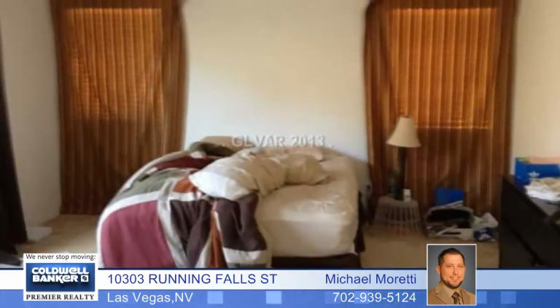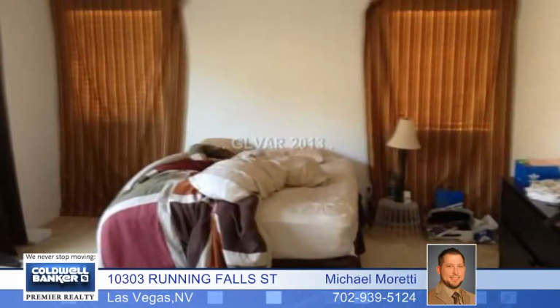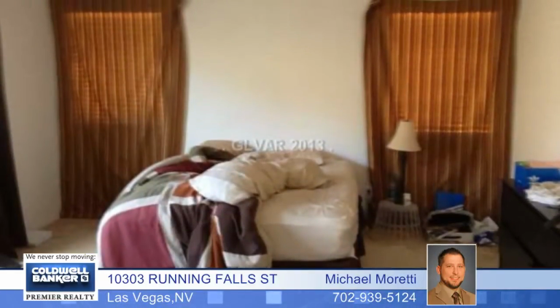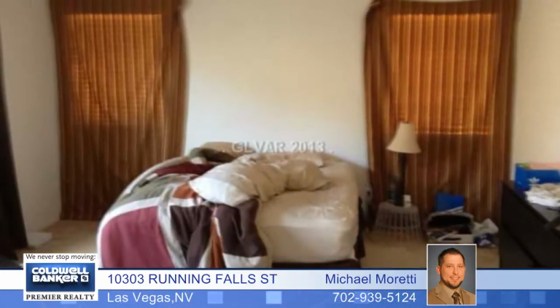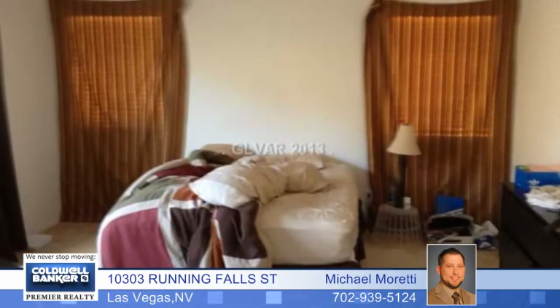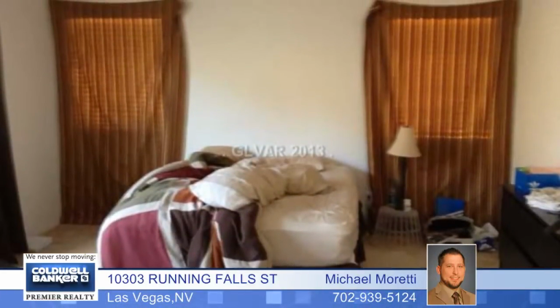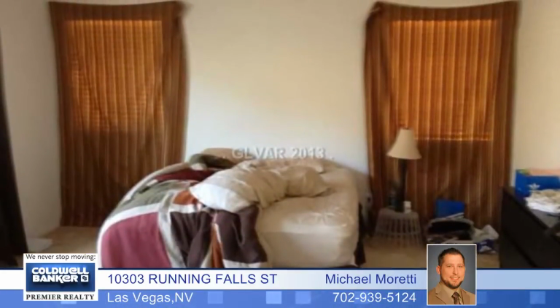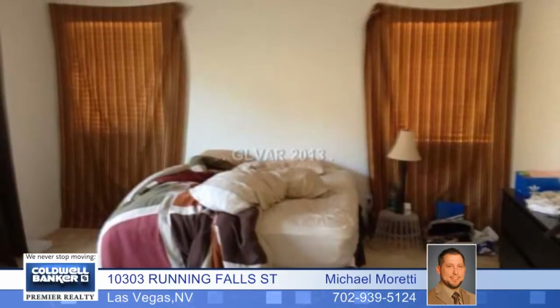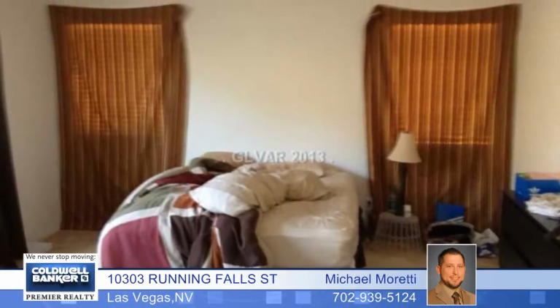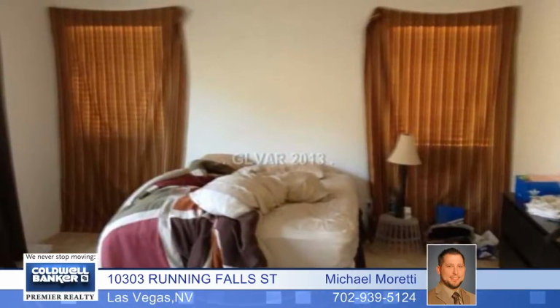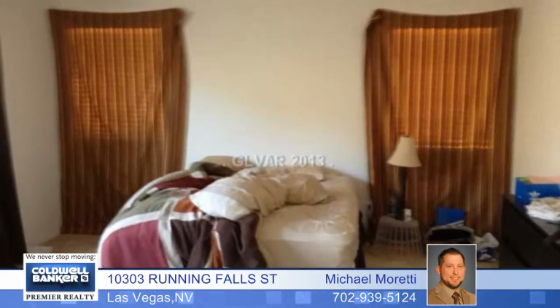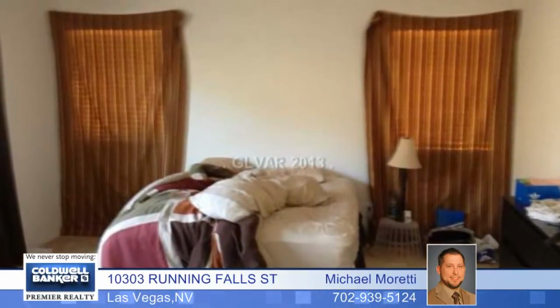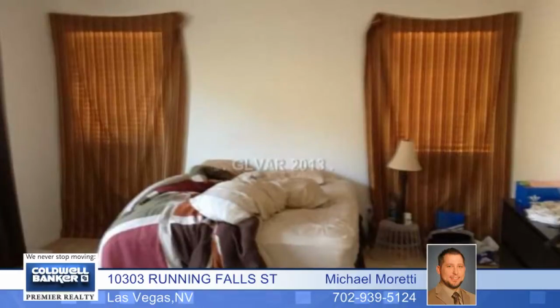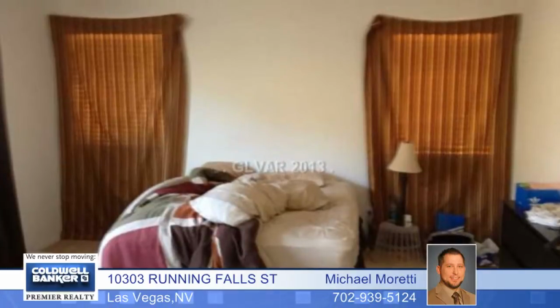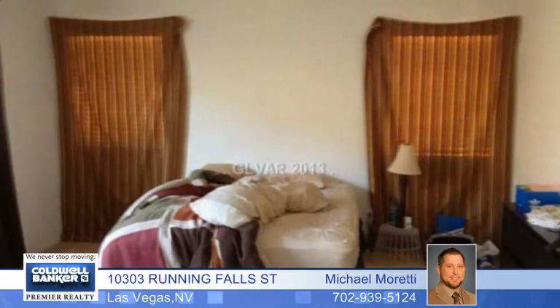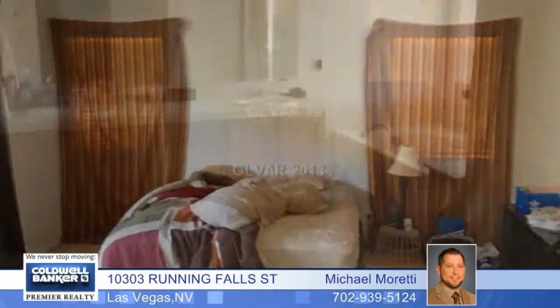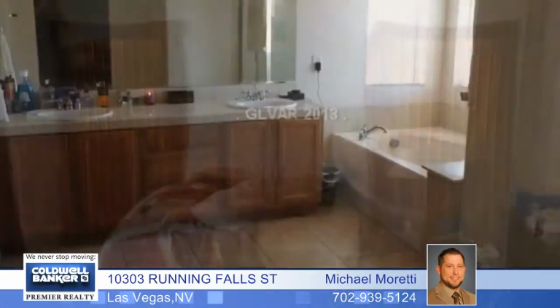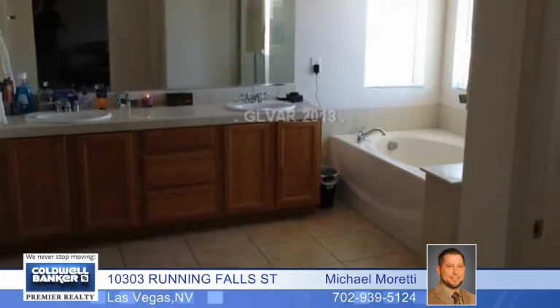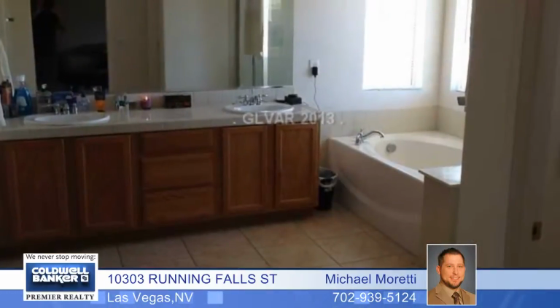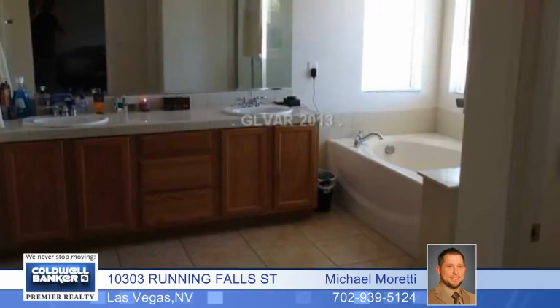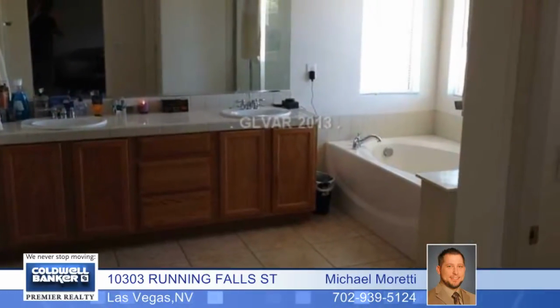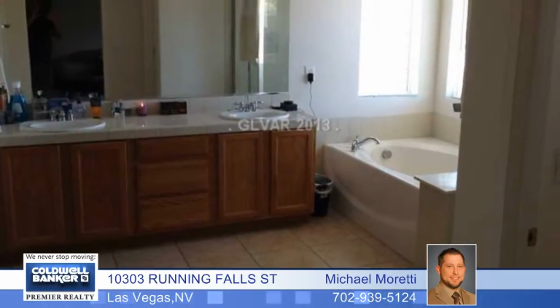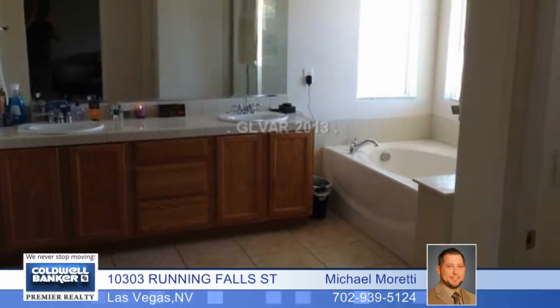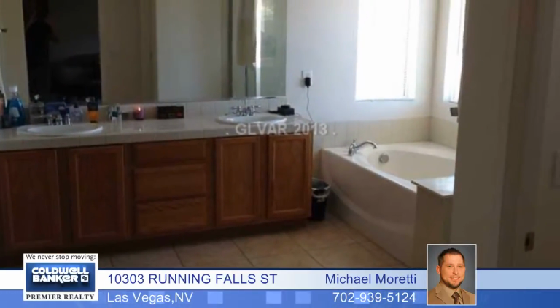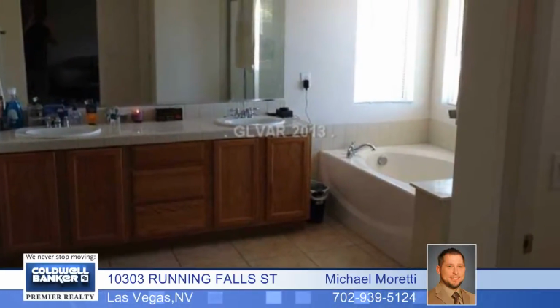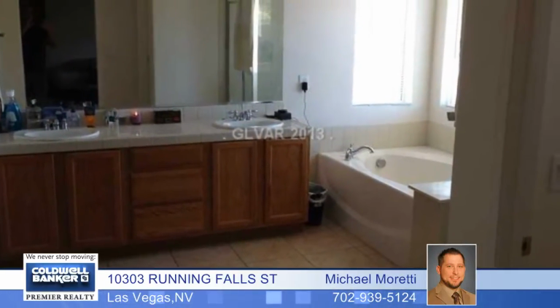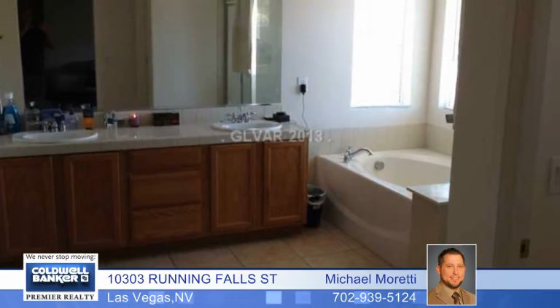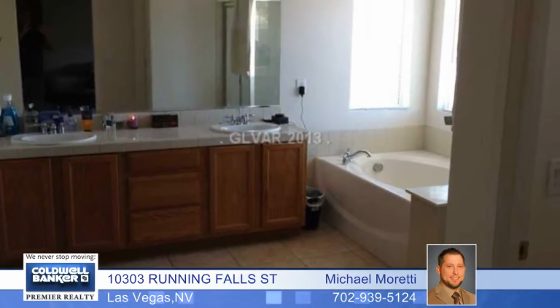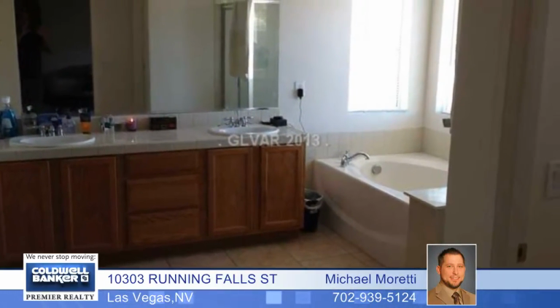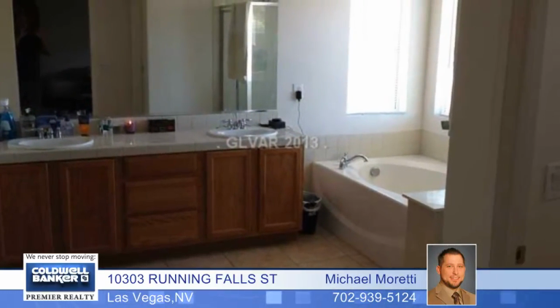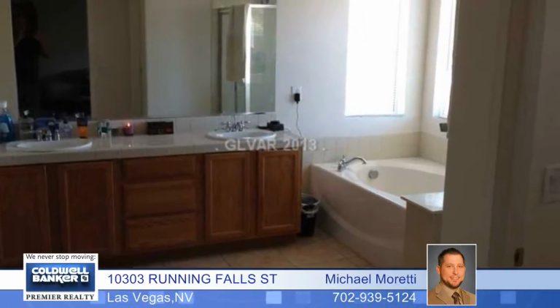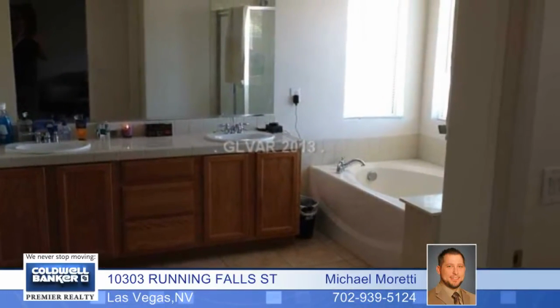Upstairs features include a spacious loft, a laundry room, three bedrooms, and a full bath with a double vanity.